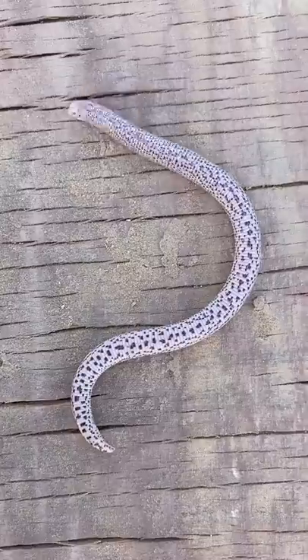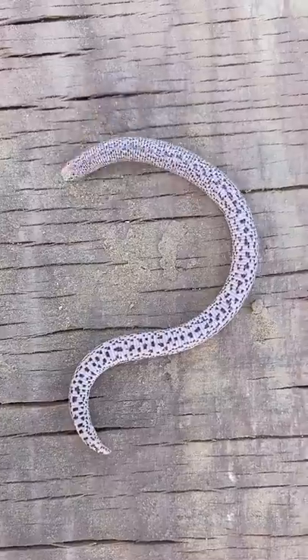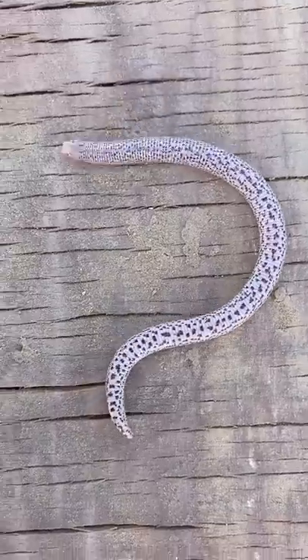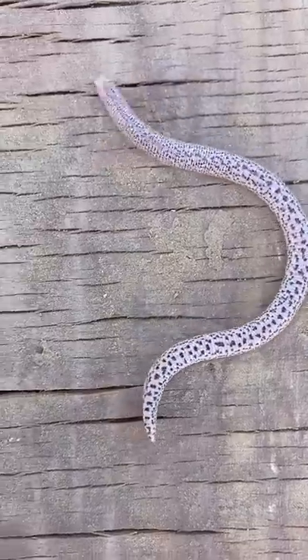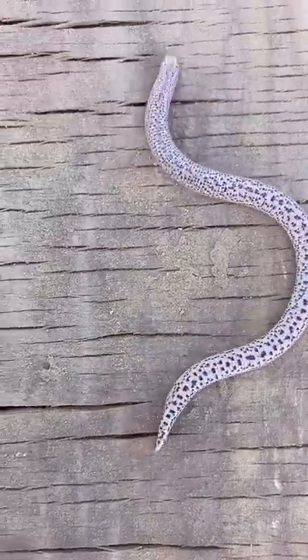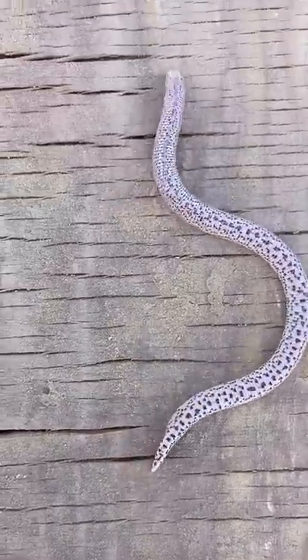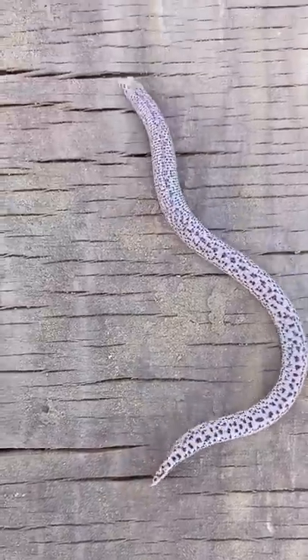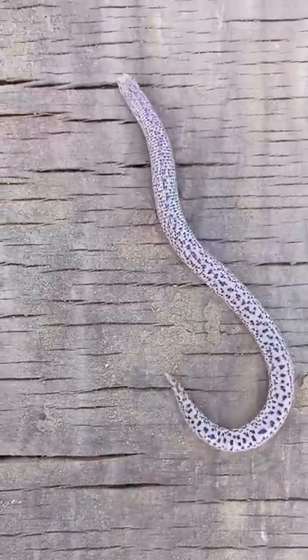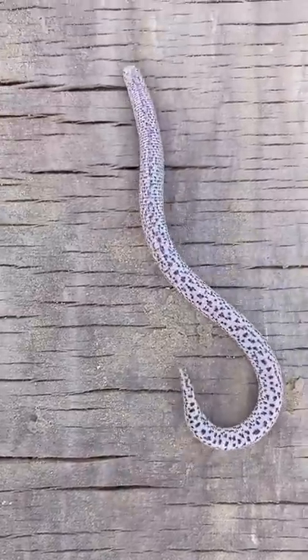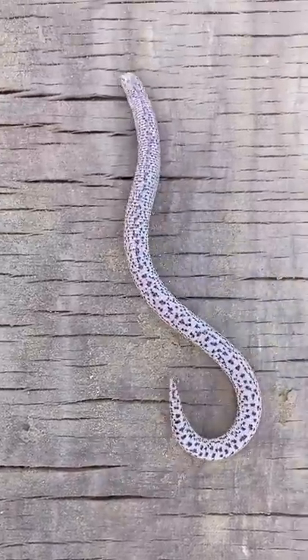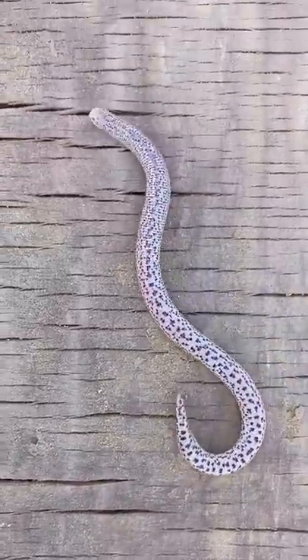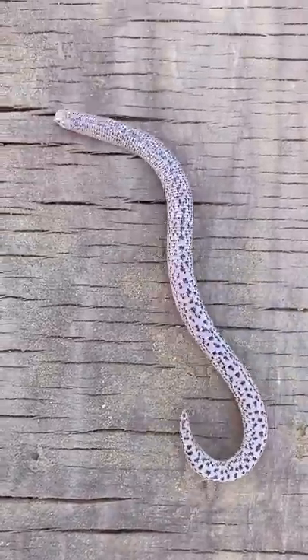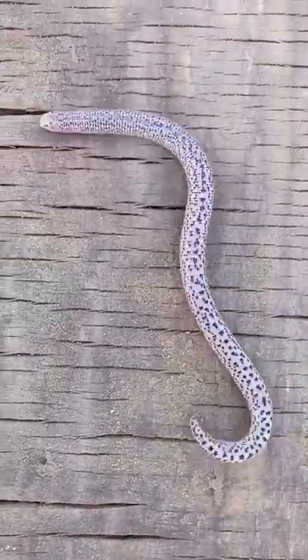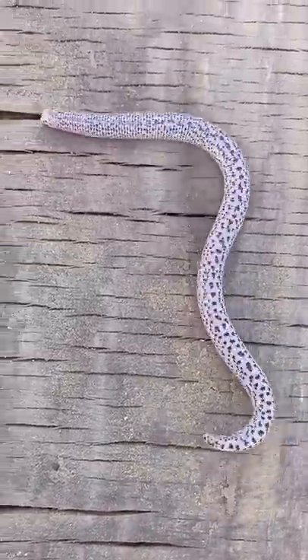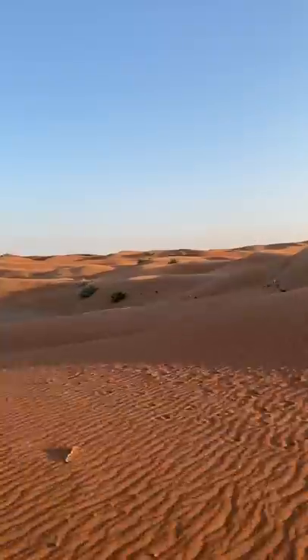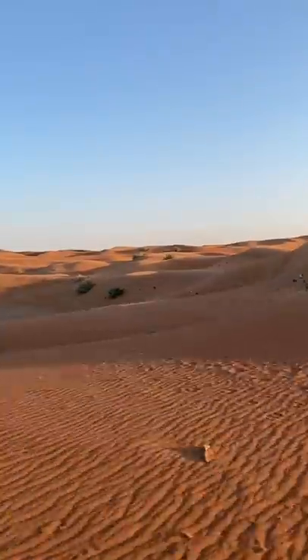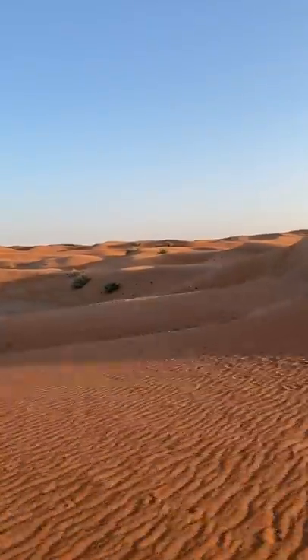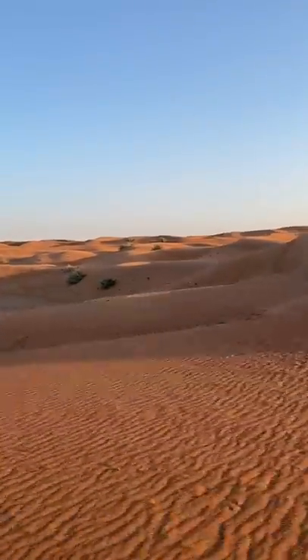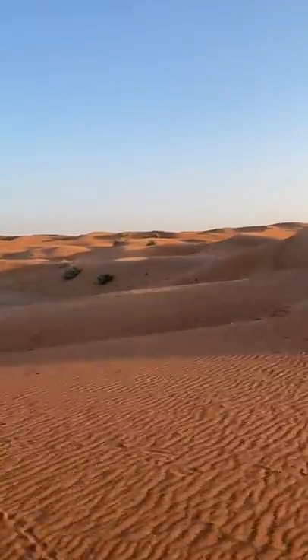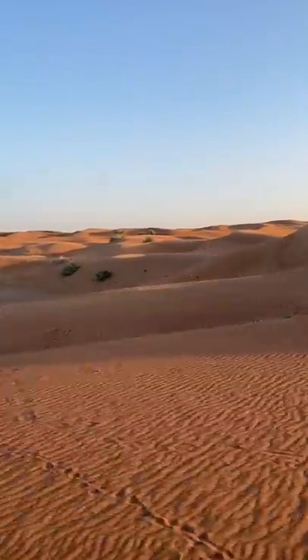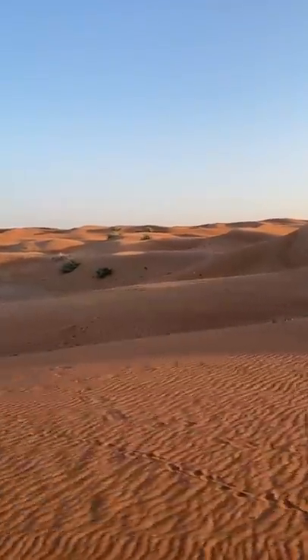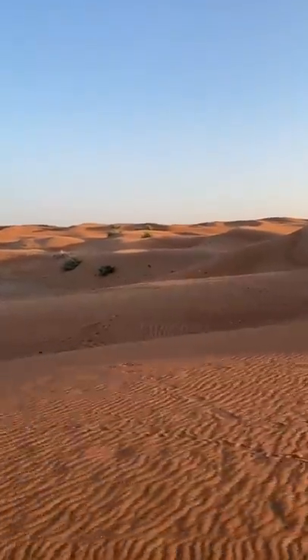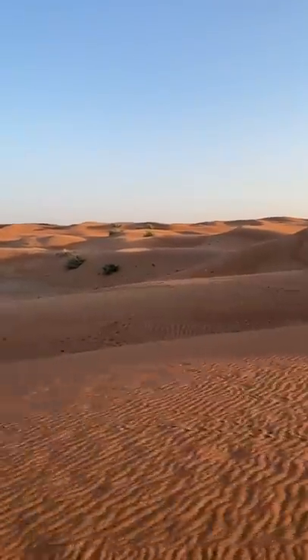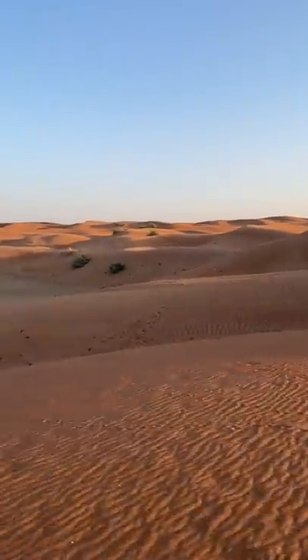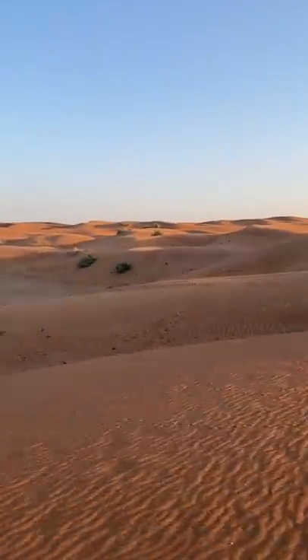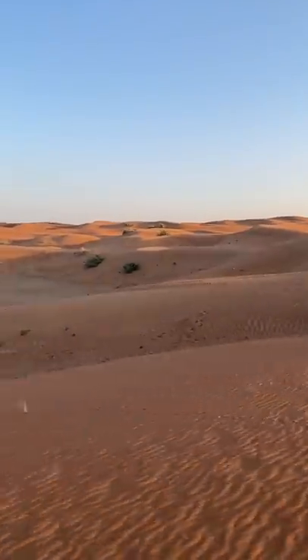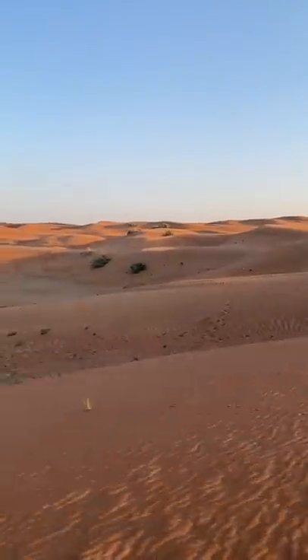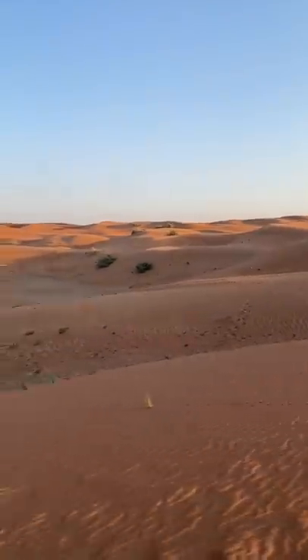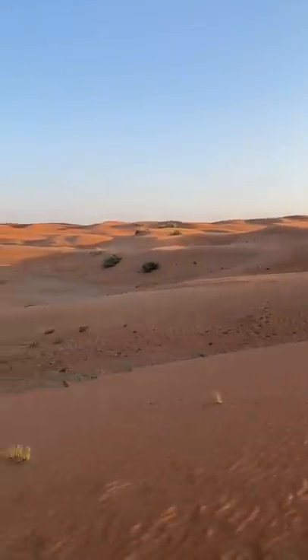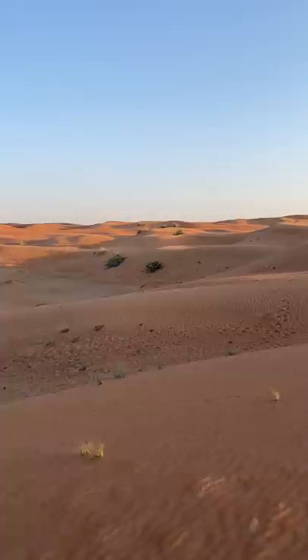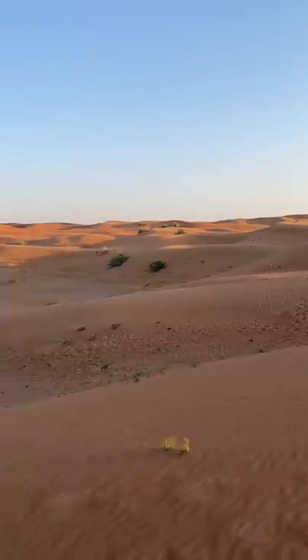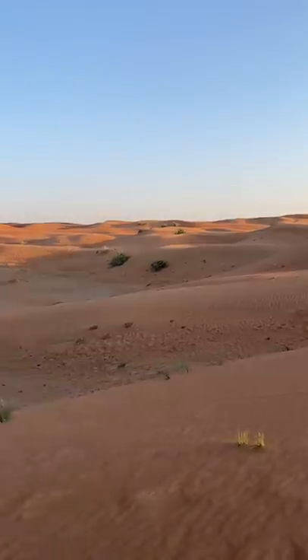This species is the only member of its genus, Diplometabon, and the only Amphisbaenid that can be found in the UAE and neighboring Gulf countries.